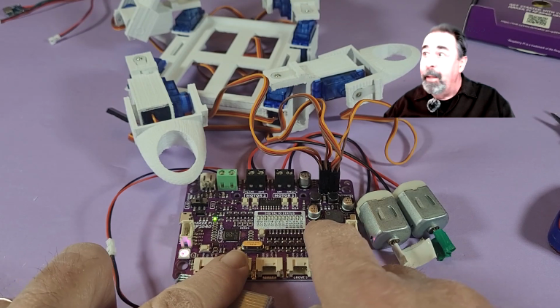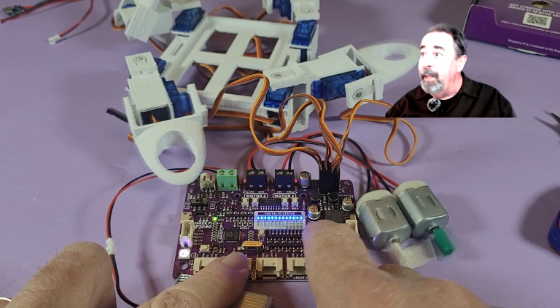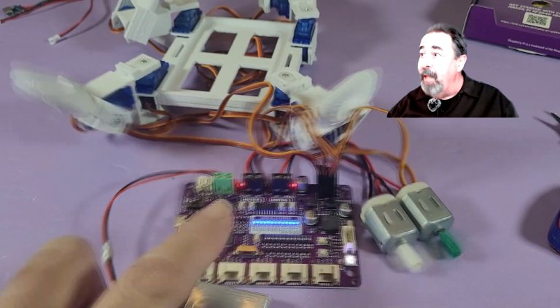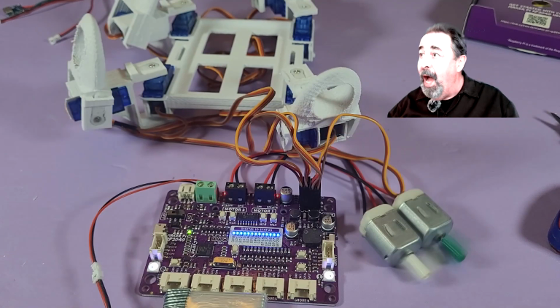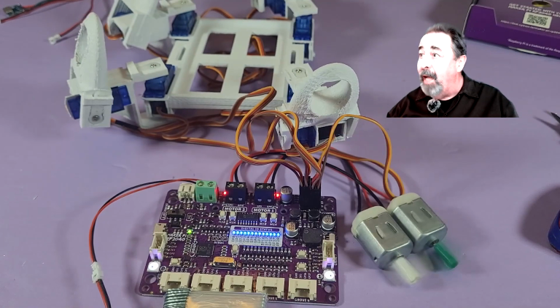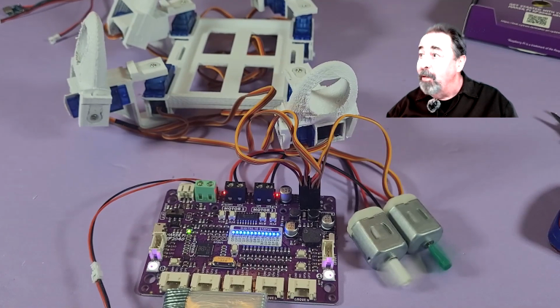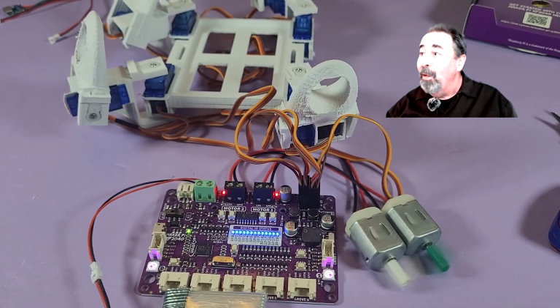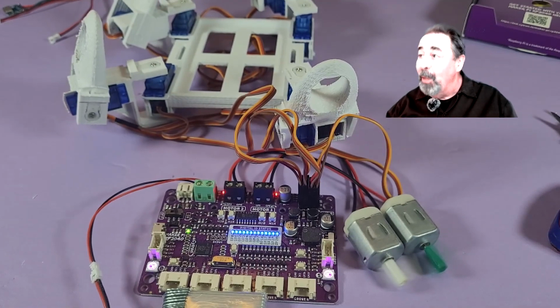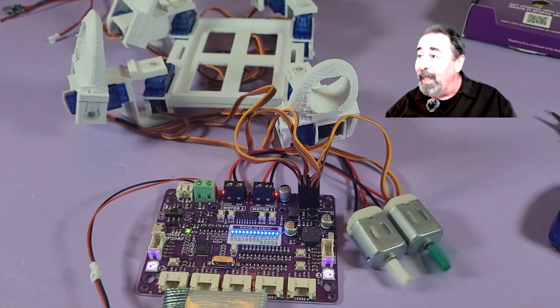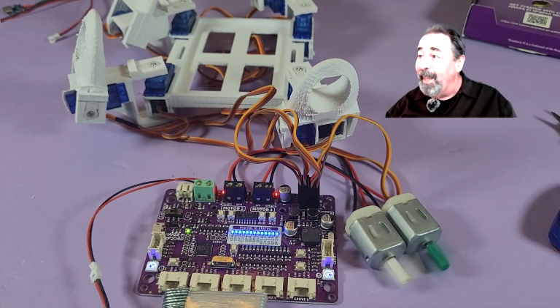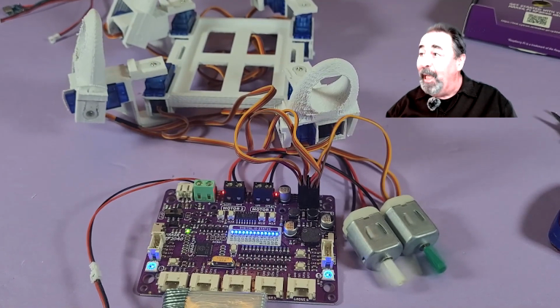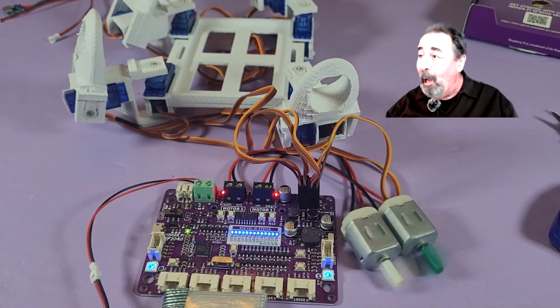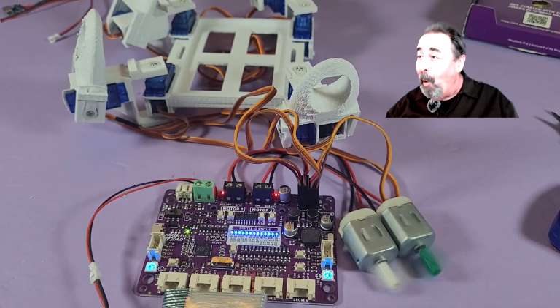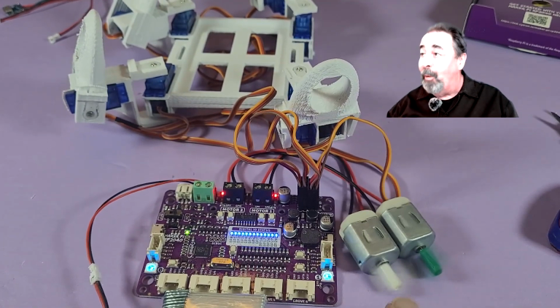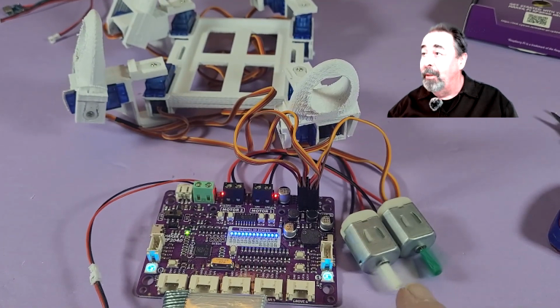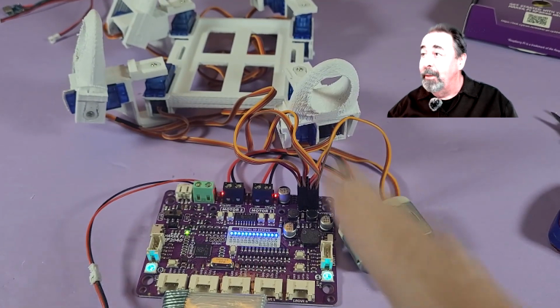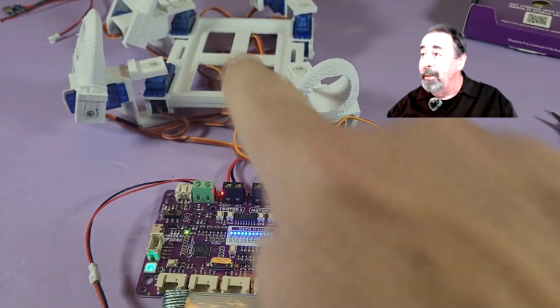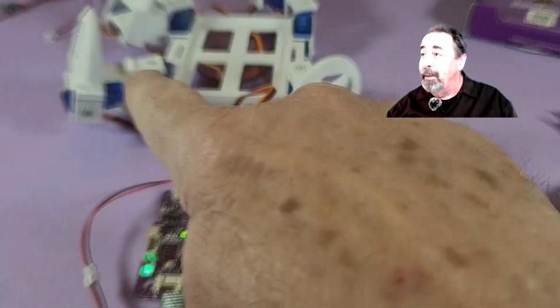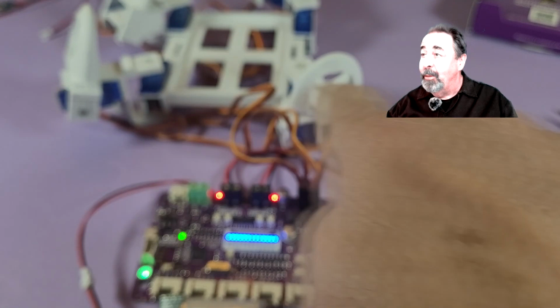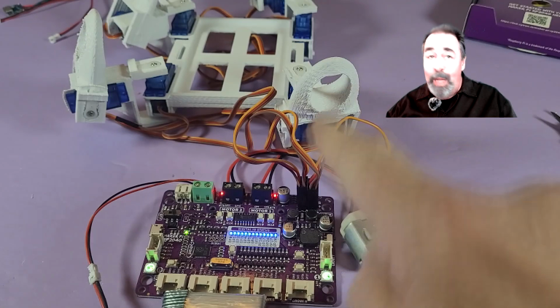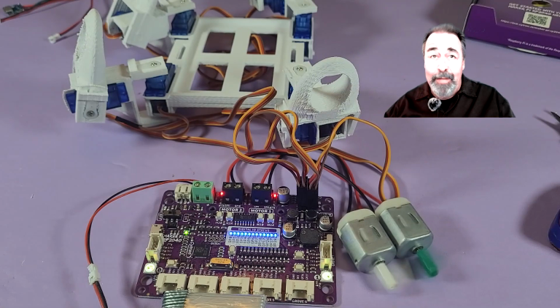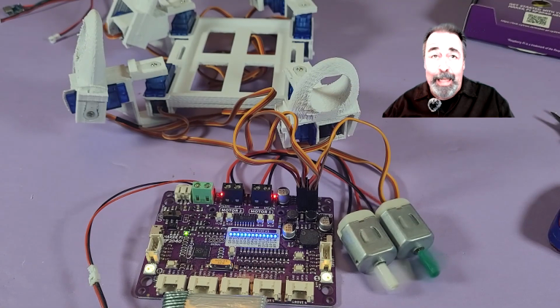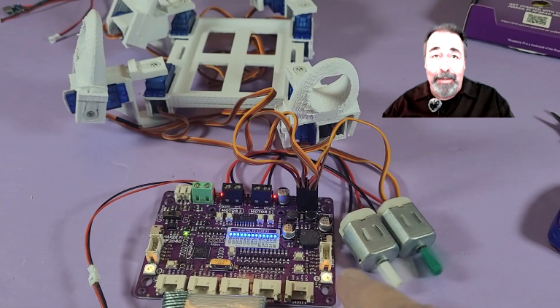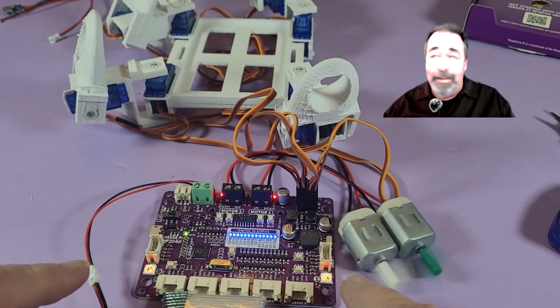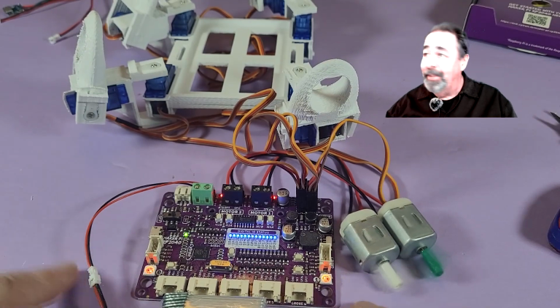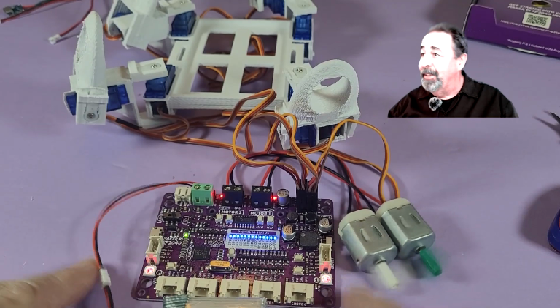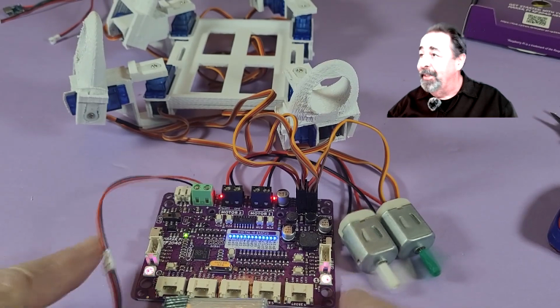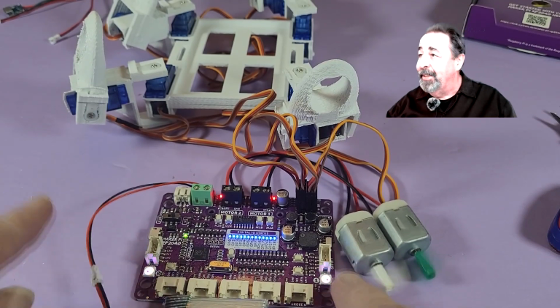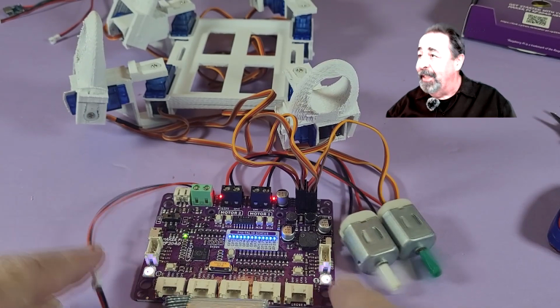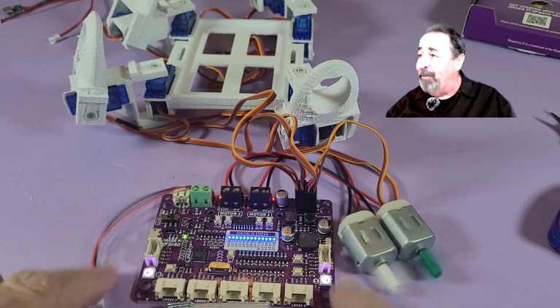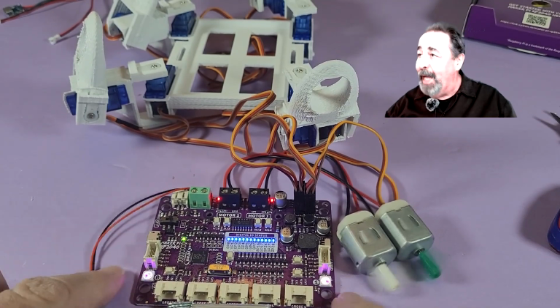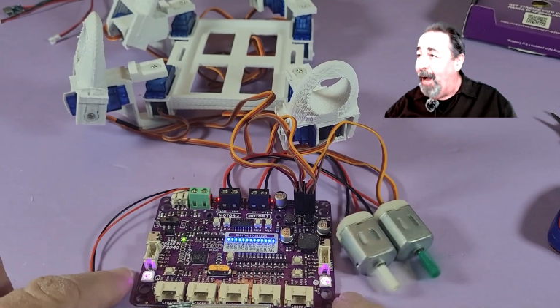It's alive! Look at that thing go! What is this? Let's find out!